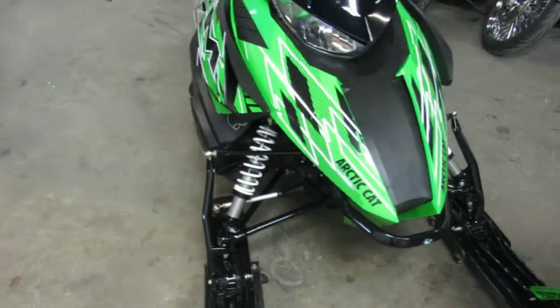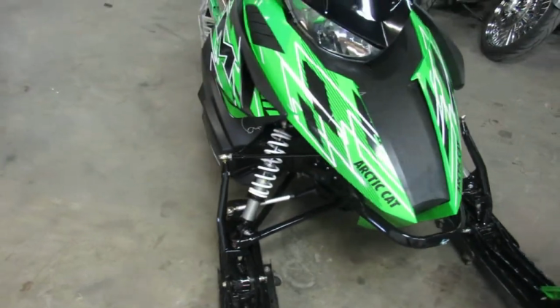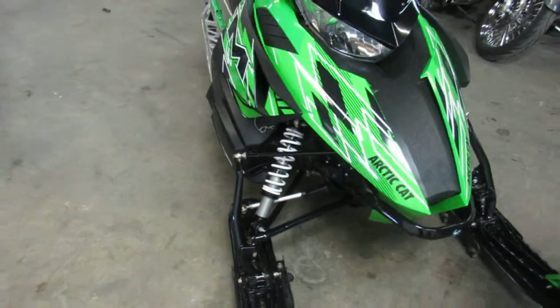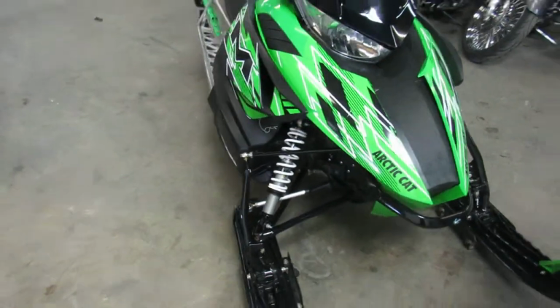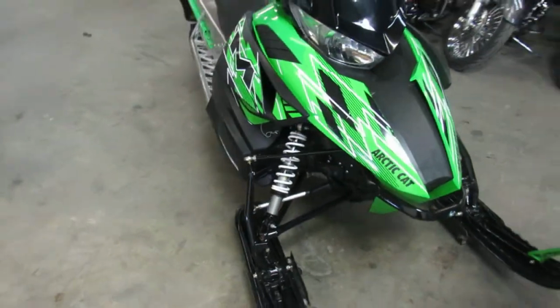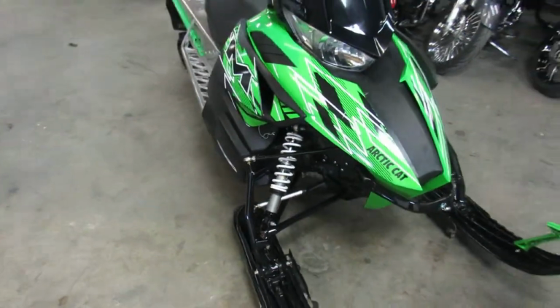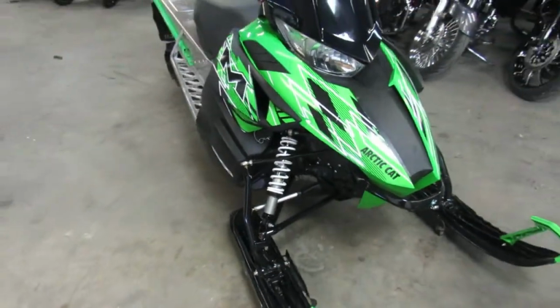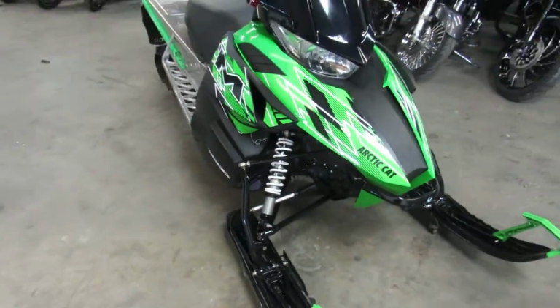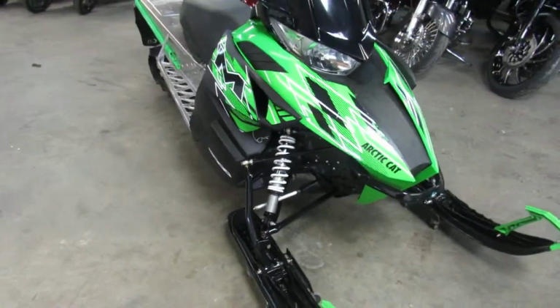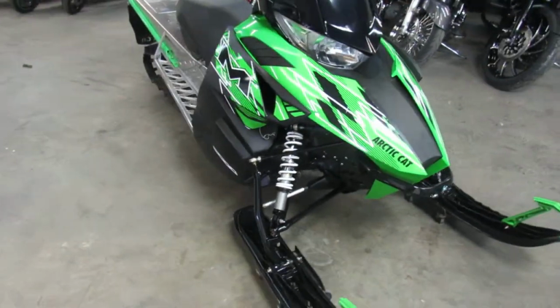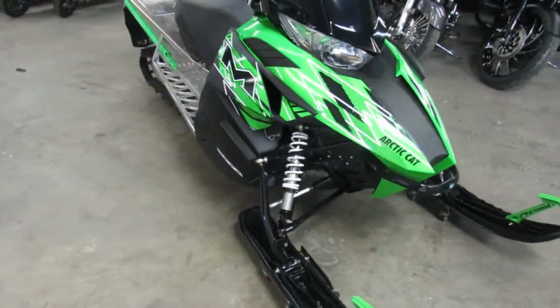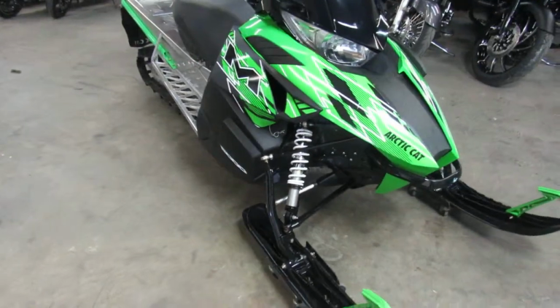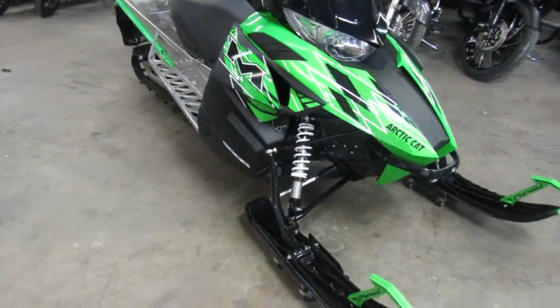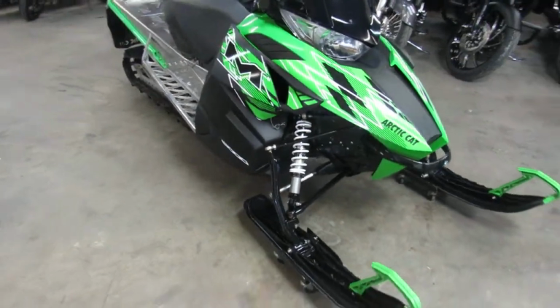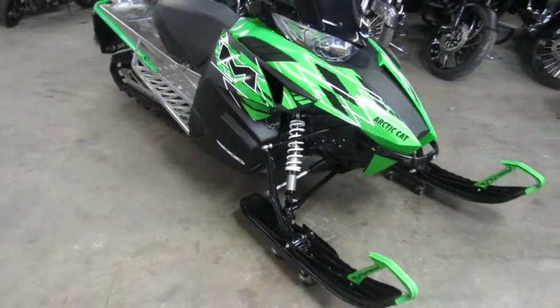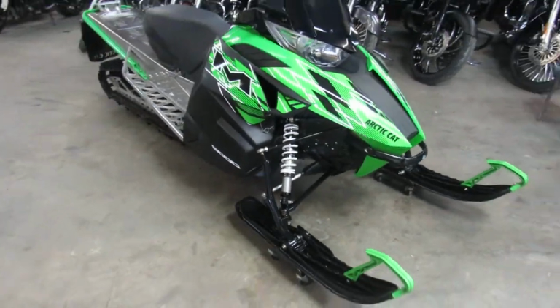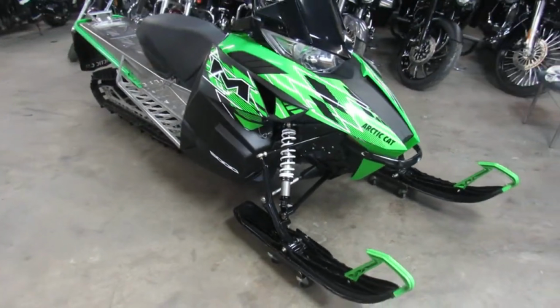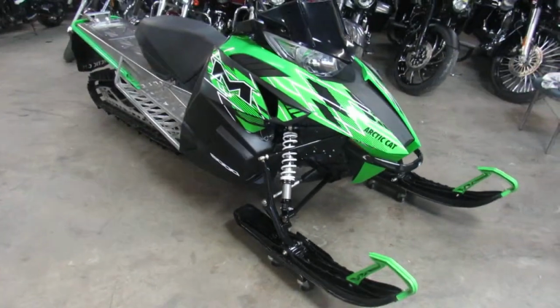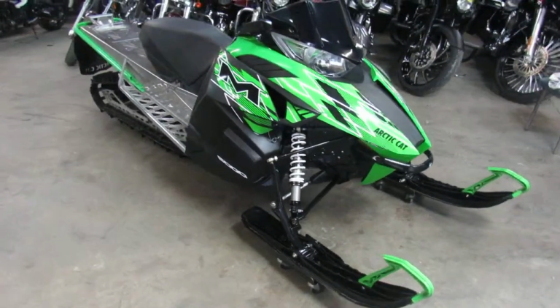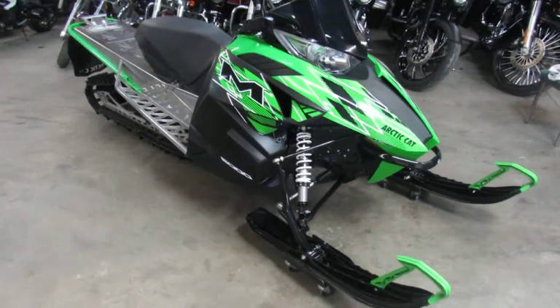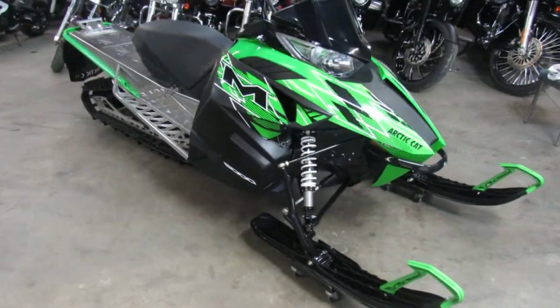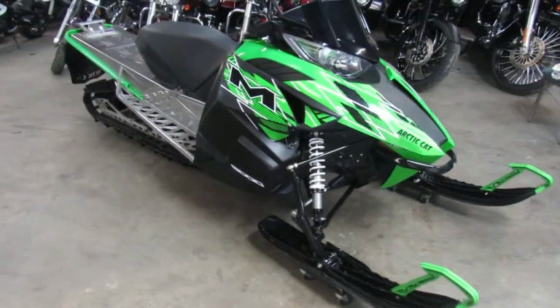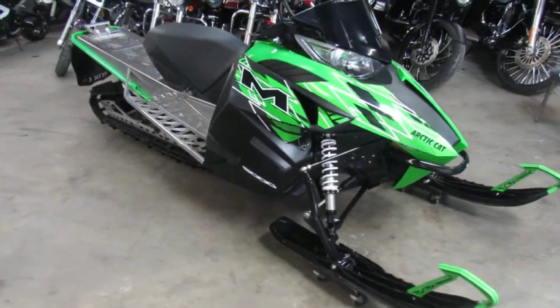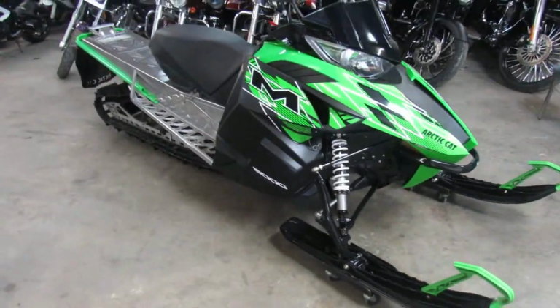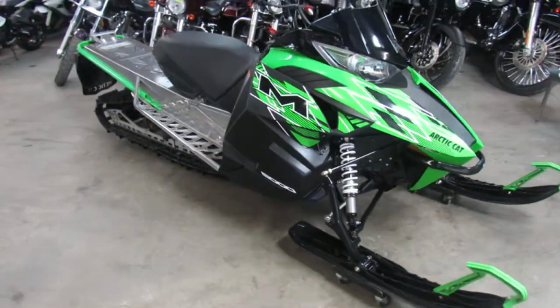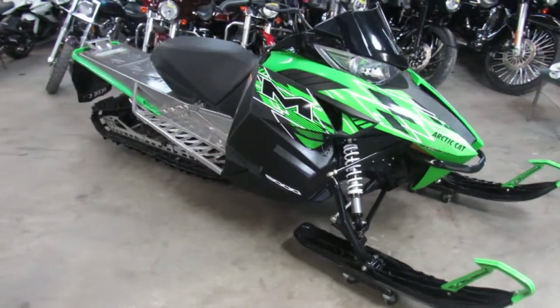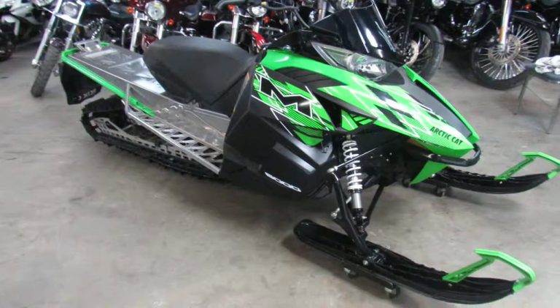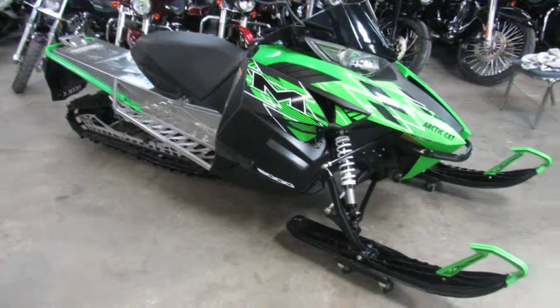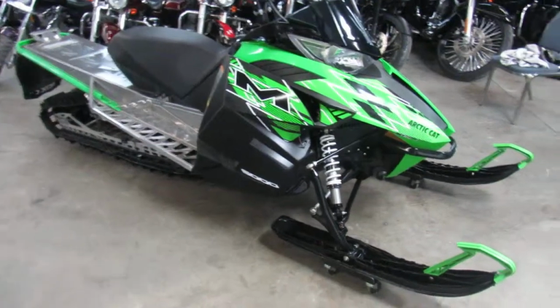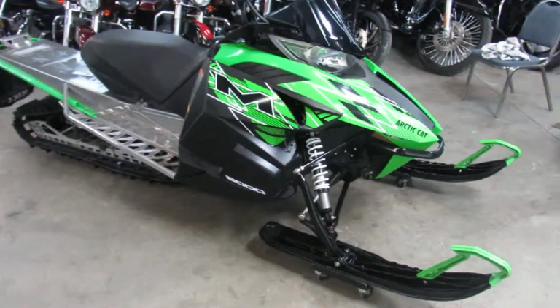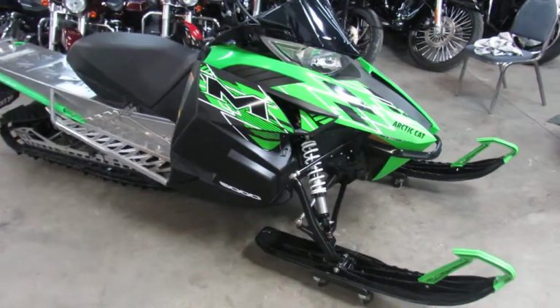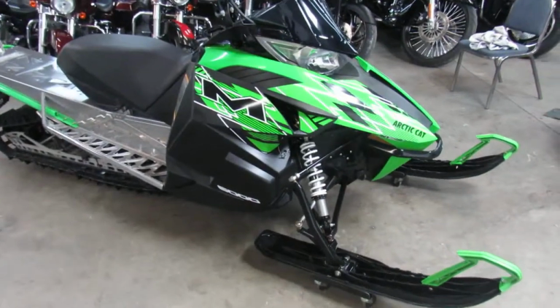This one's a 2015 Arctic Cat M6000. We got this thing priced right at $4,999.